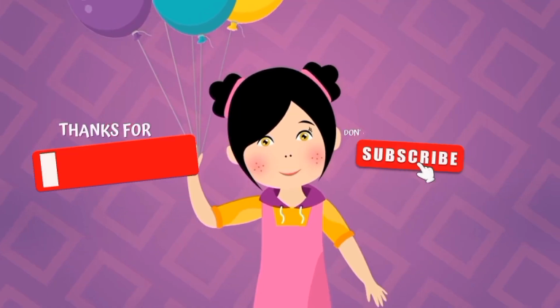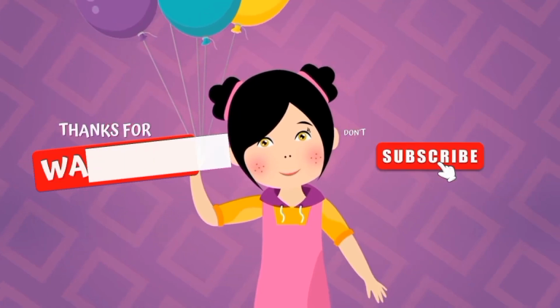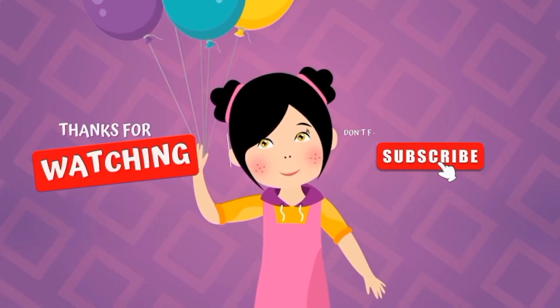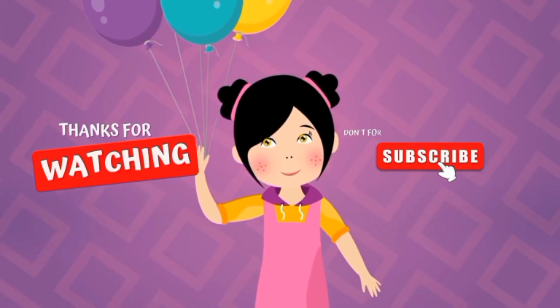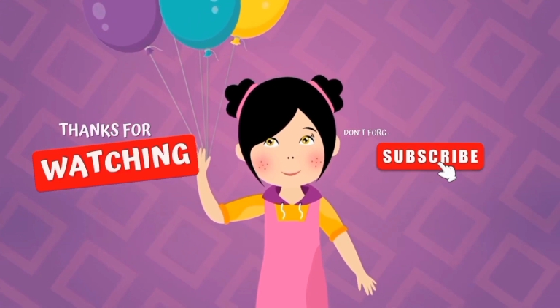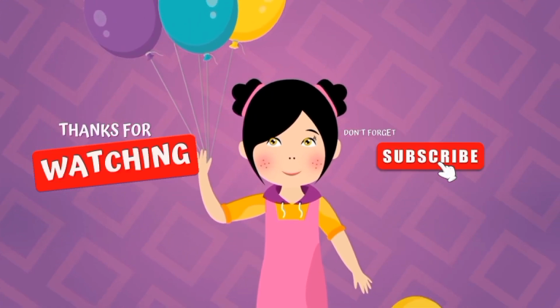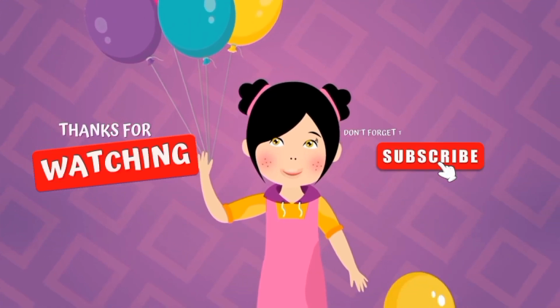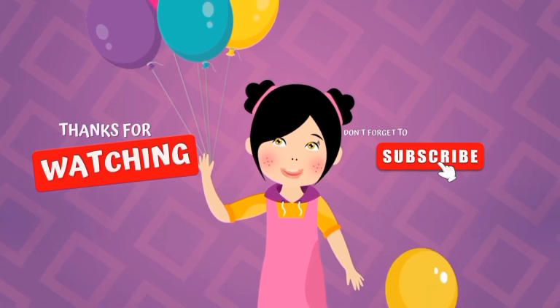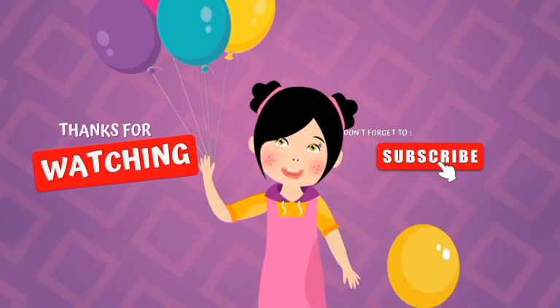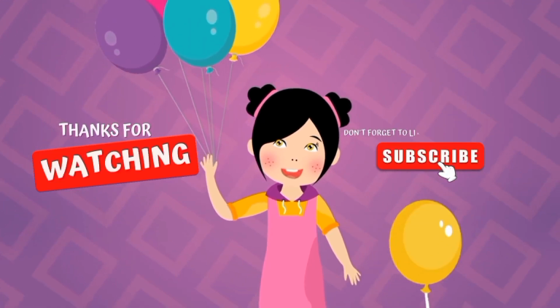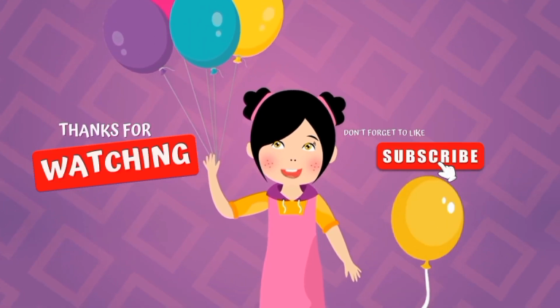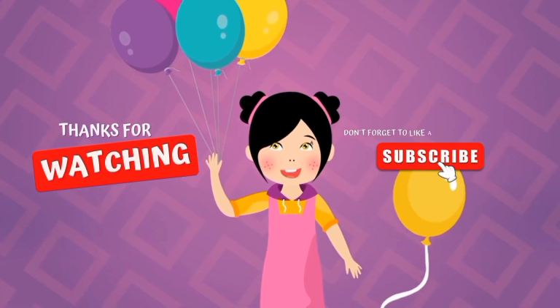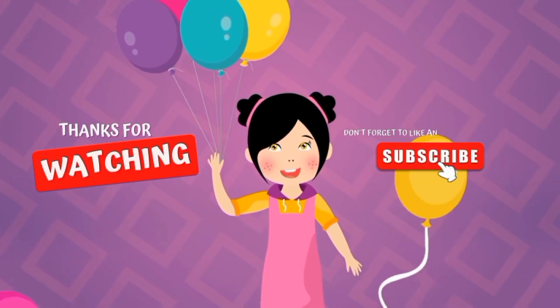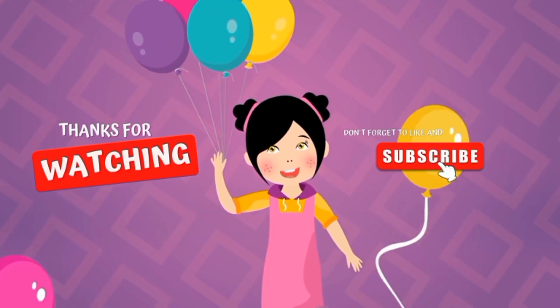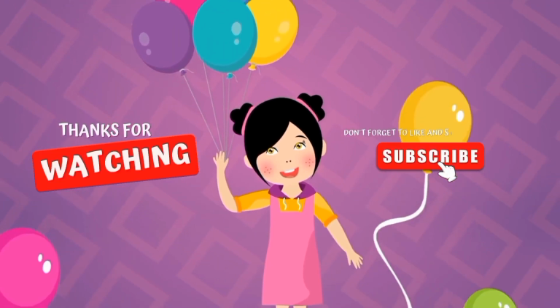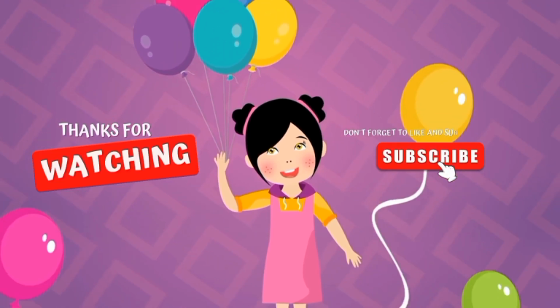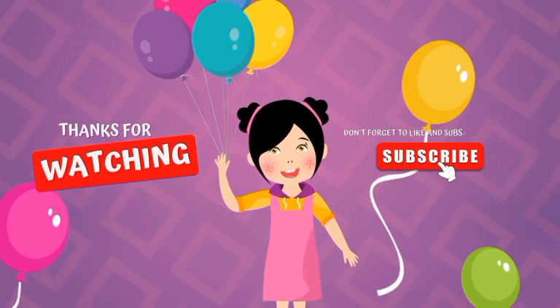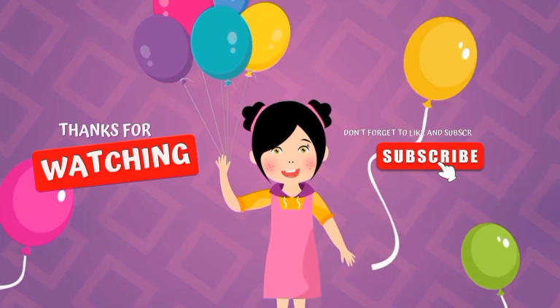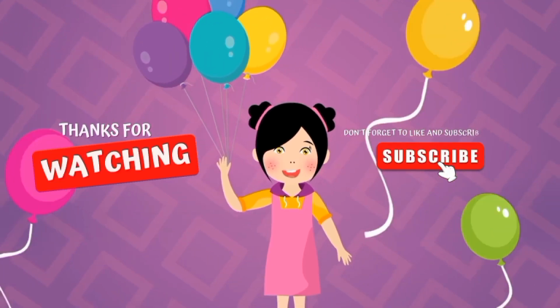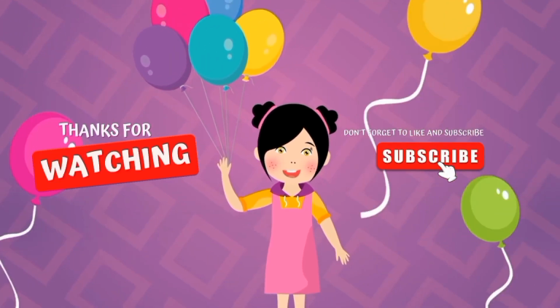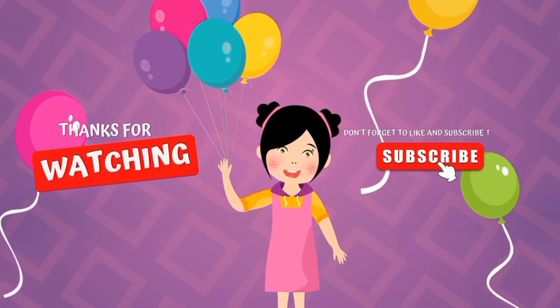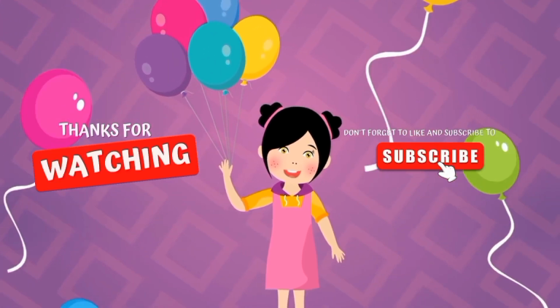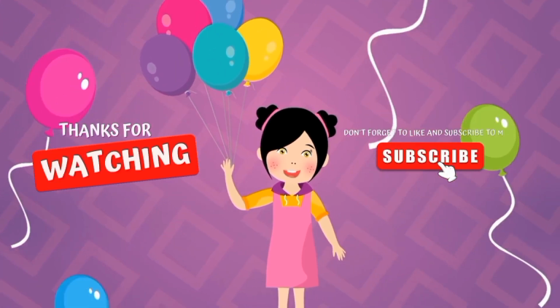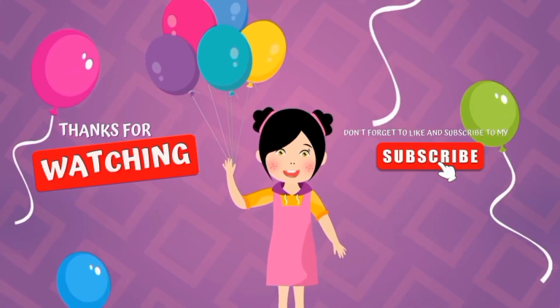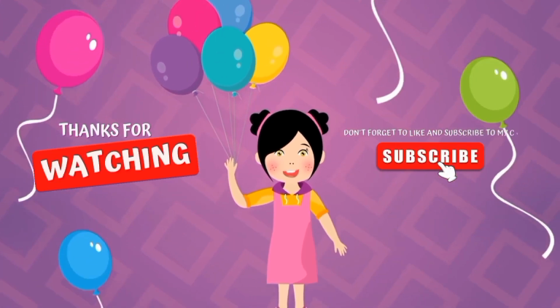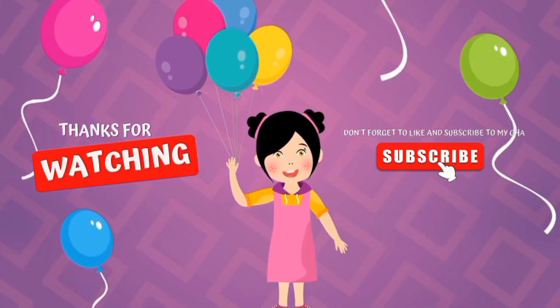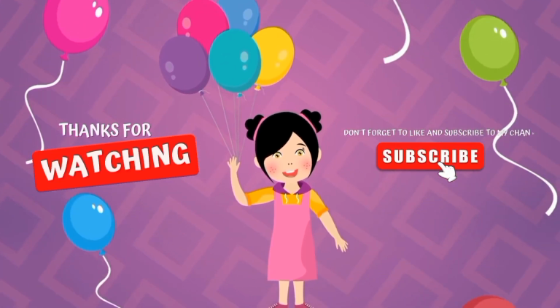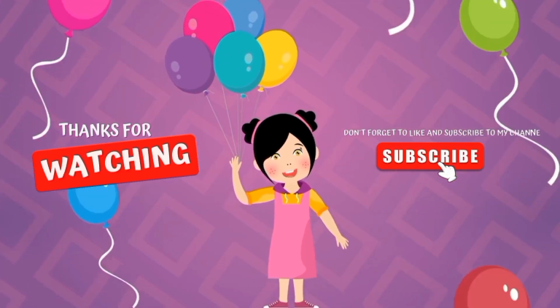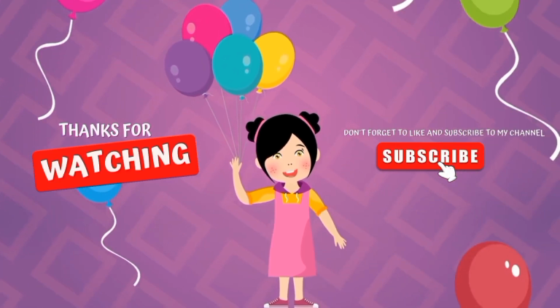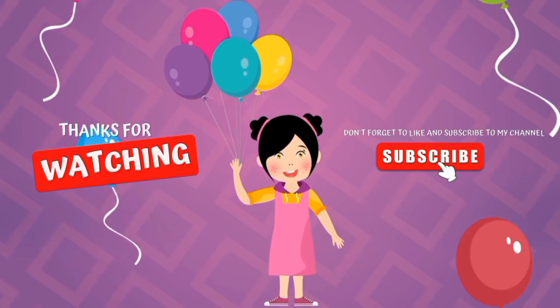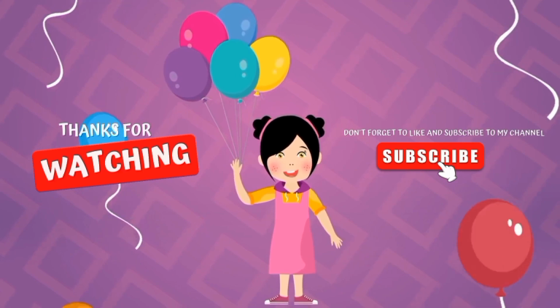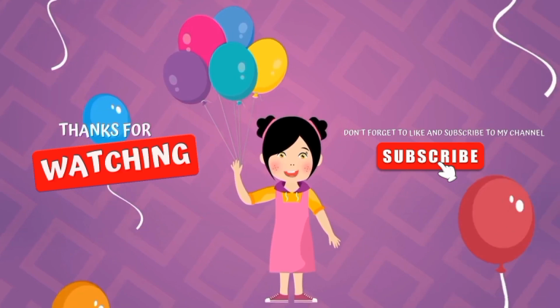Thanks for watching, so don't forget: like, share, and subscribe. Thank you.